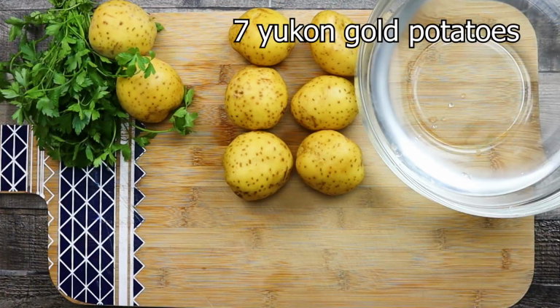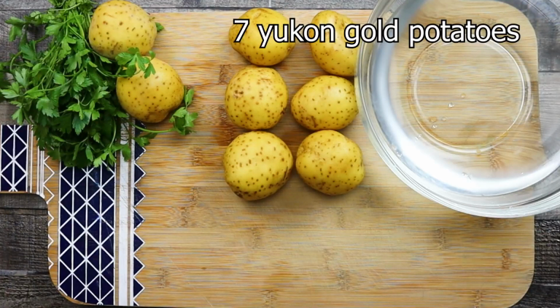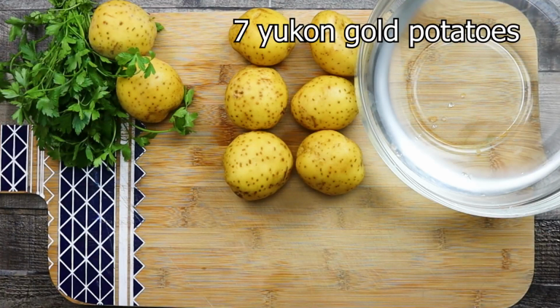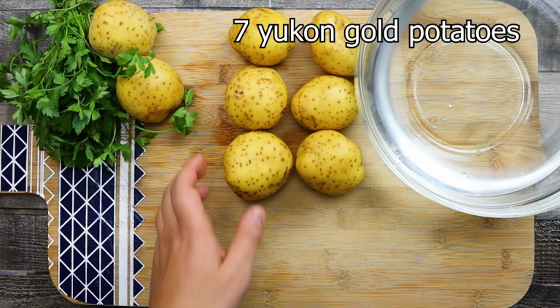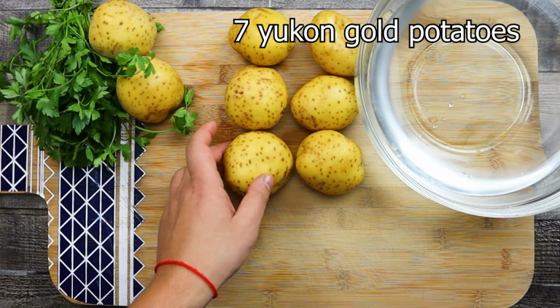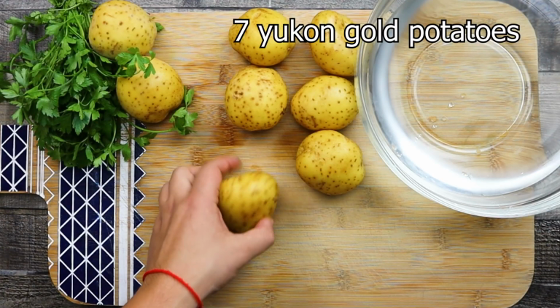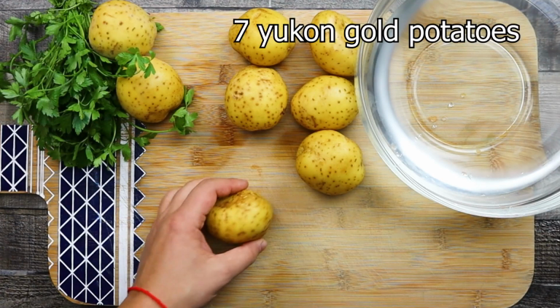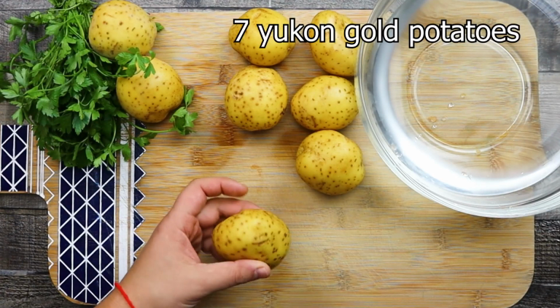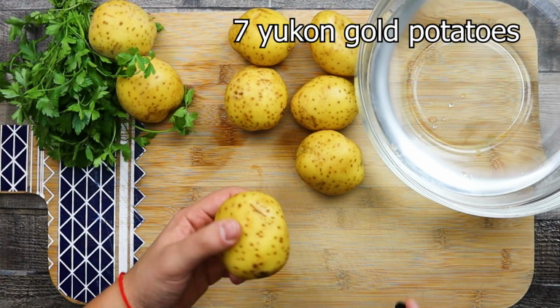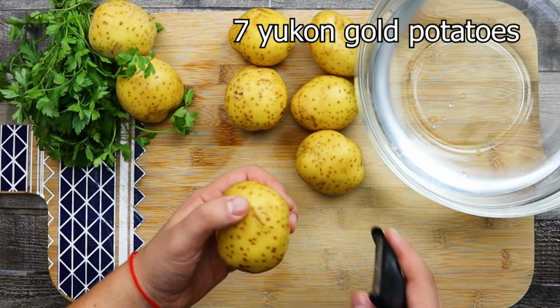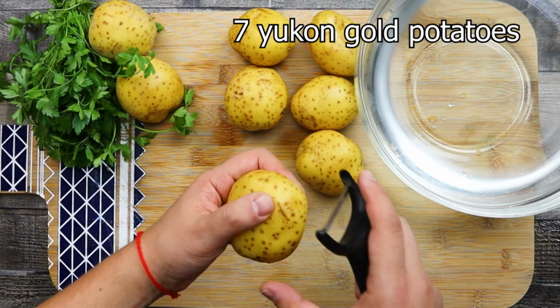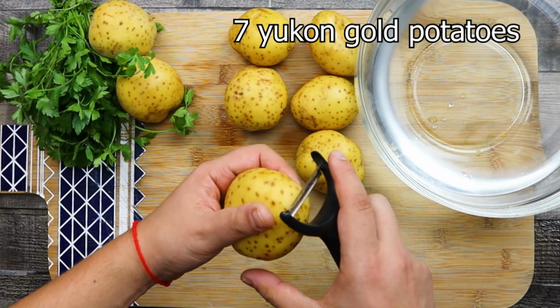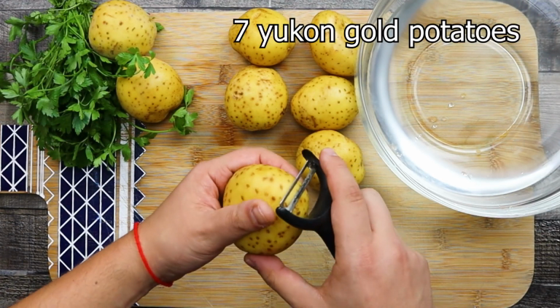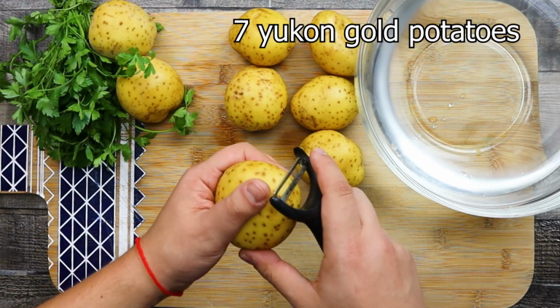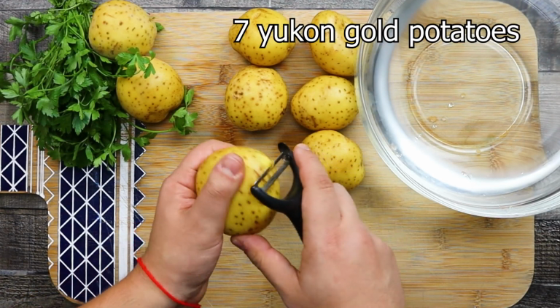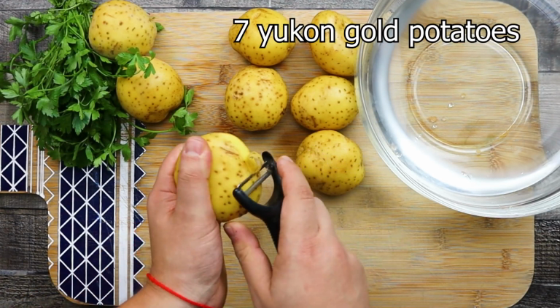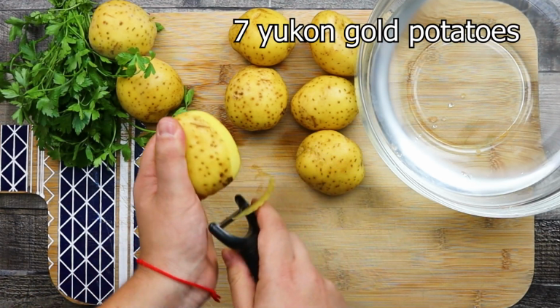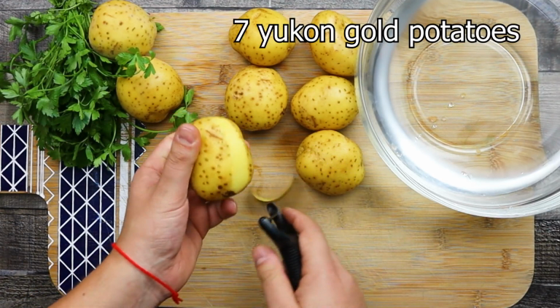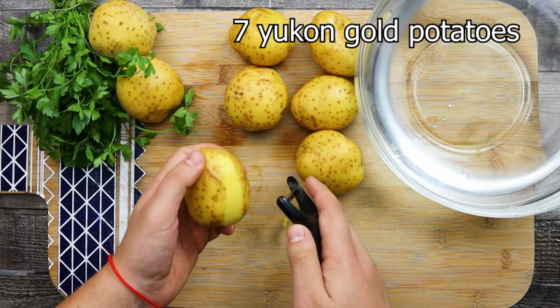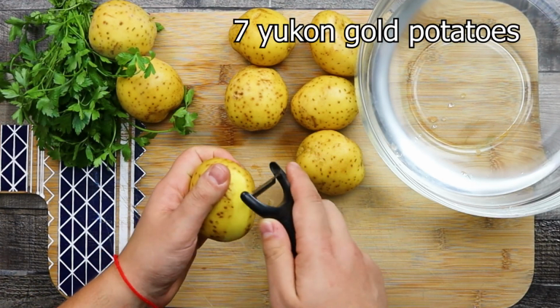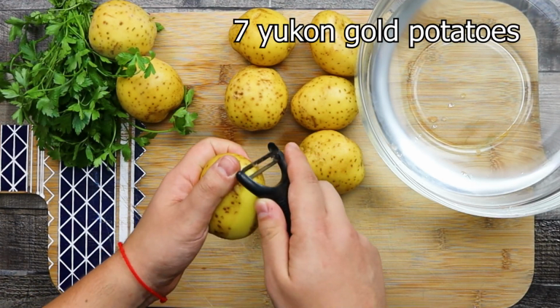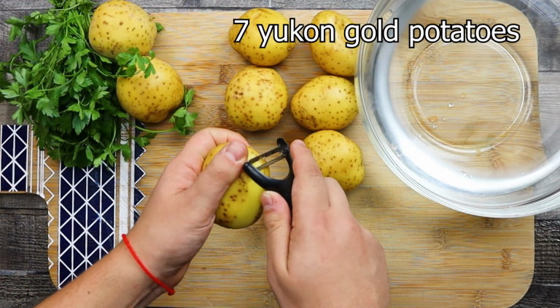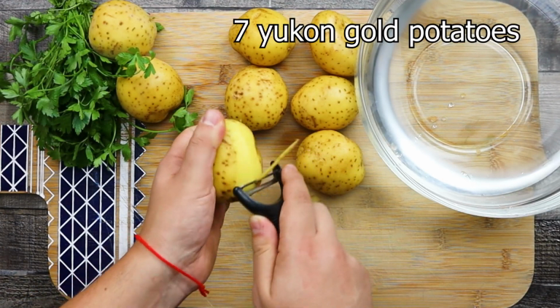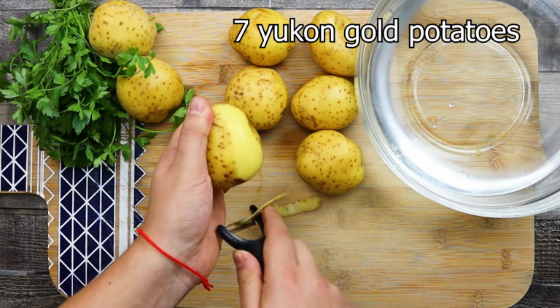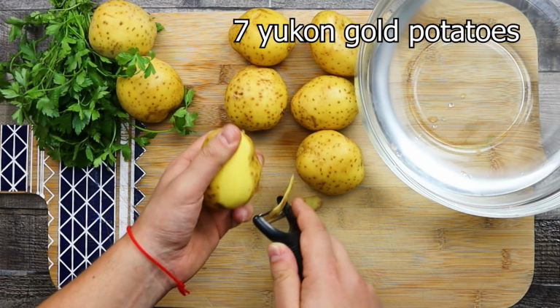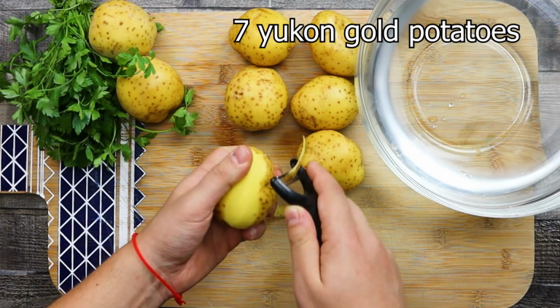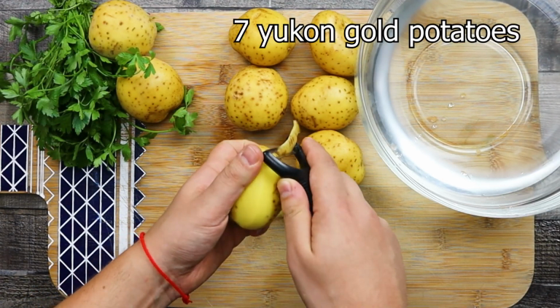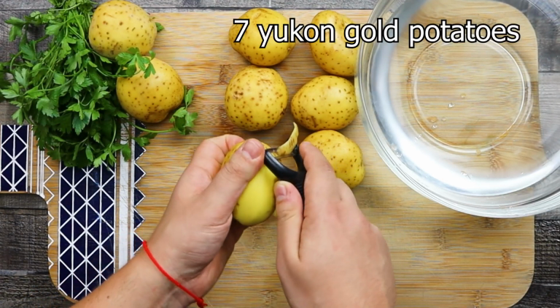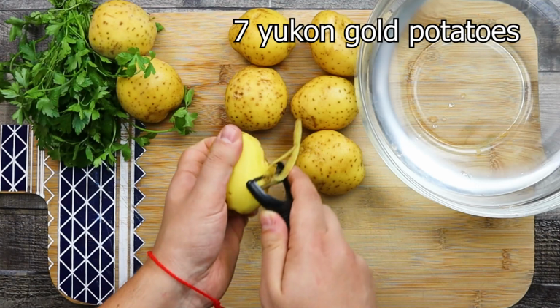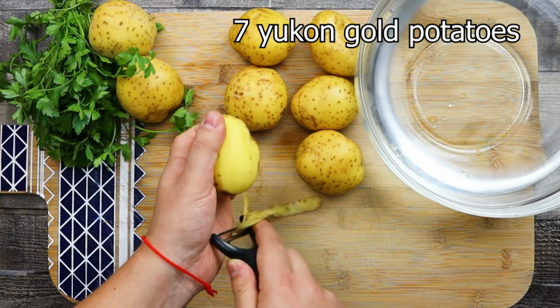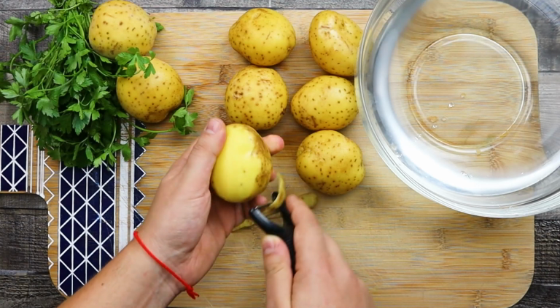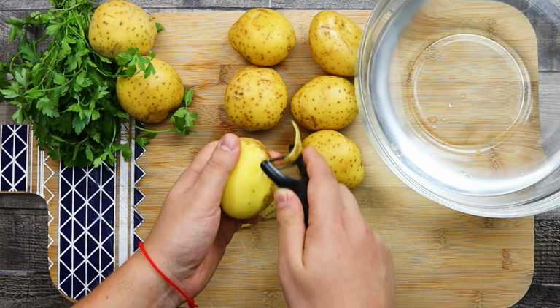Take seven Yukon Gold potatoes, peel them and place them in a bowl with cold water.